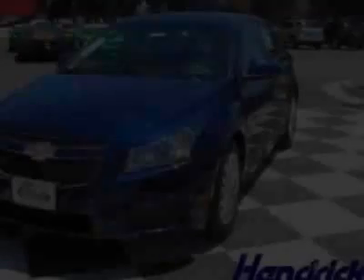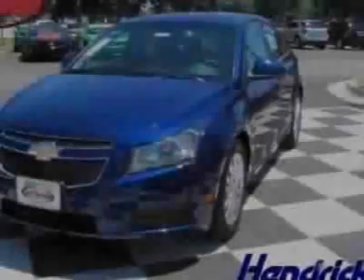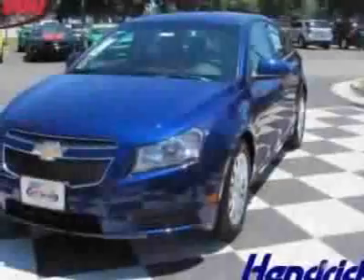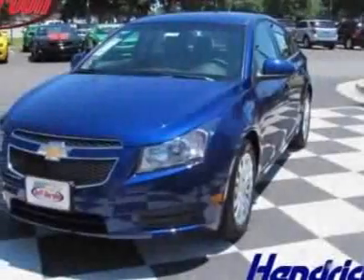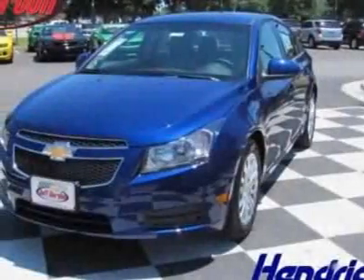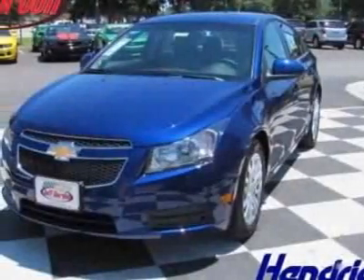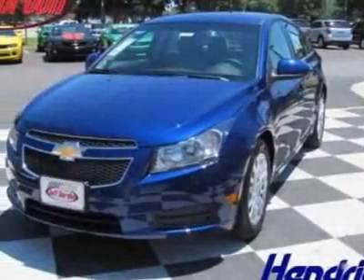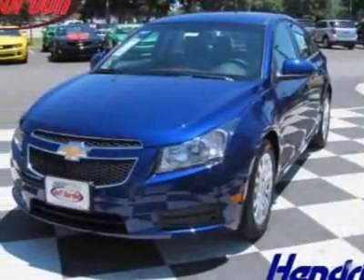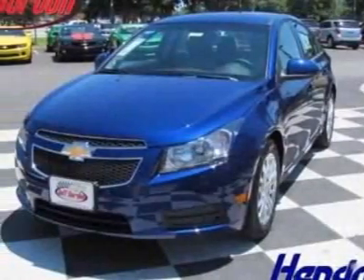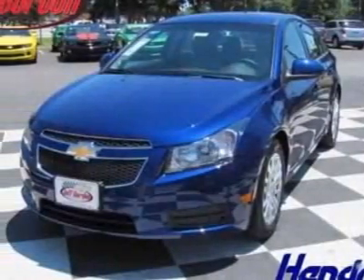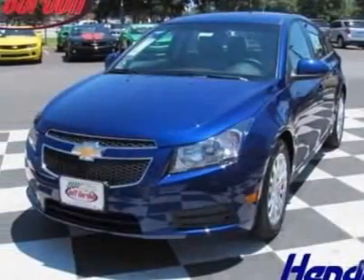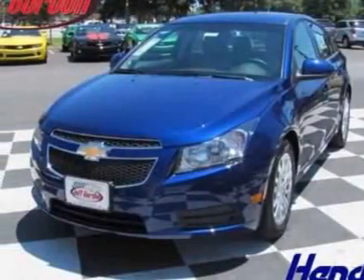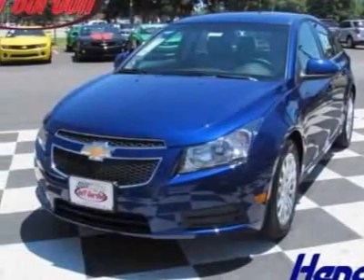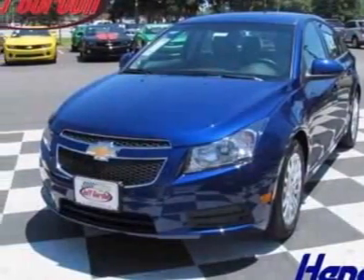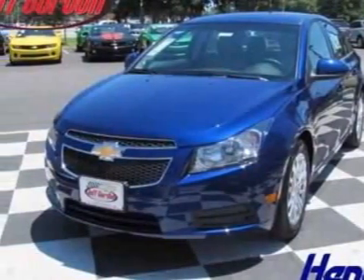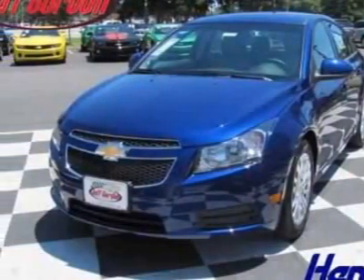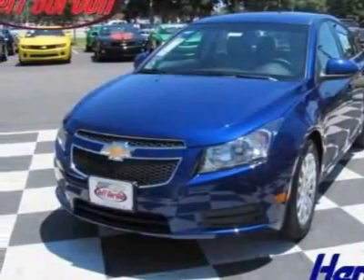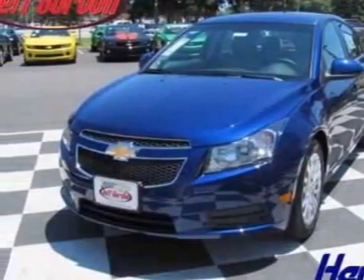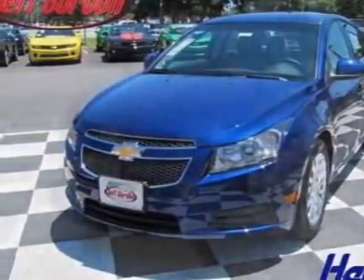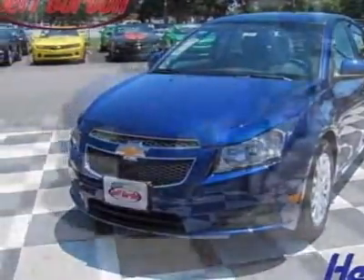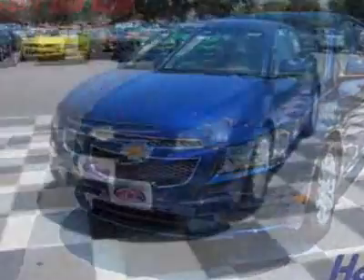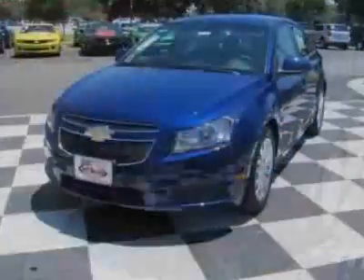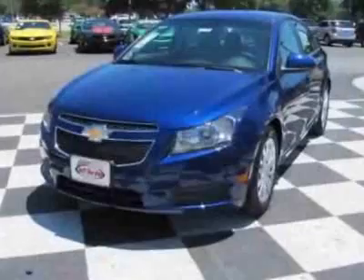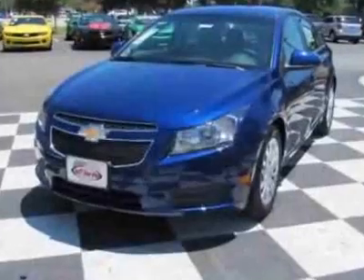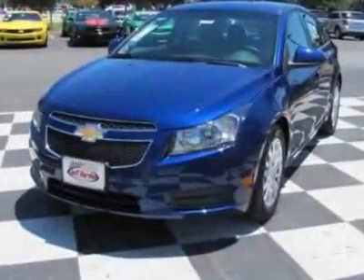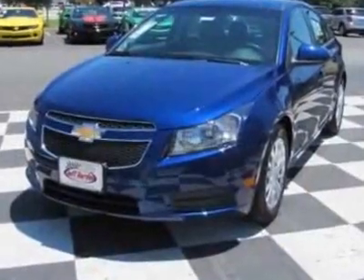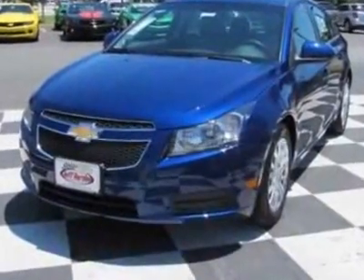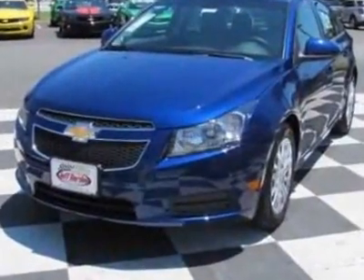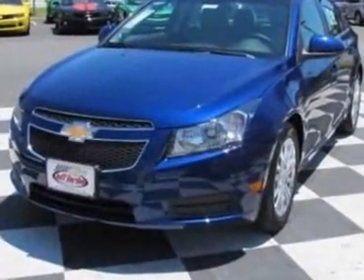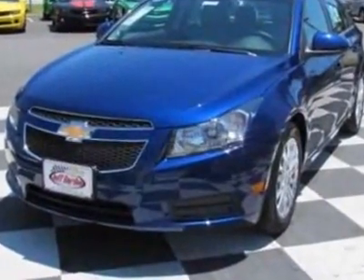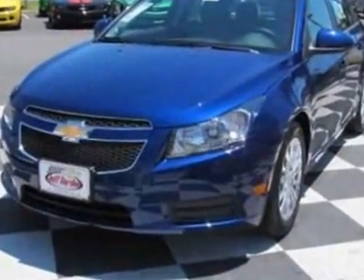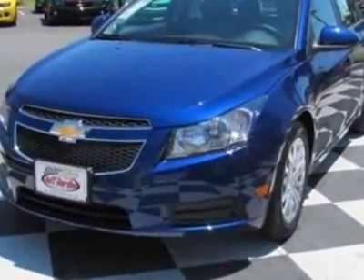Look at this new 2012 Chevrolet Cruze. For your protection, this vehicle has a full factory warranty.